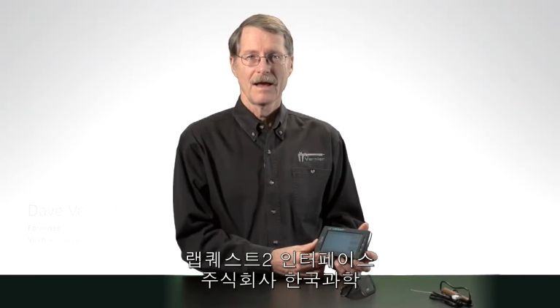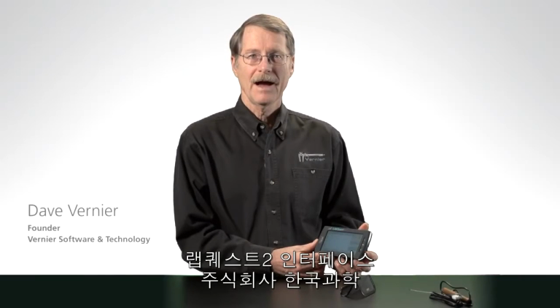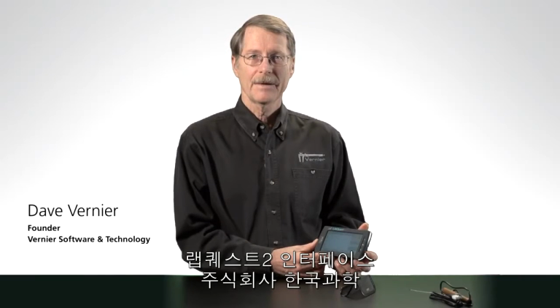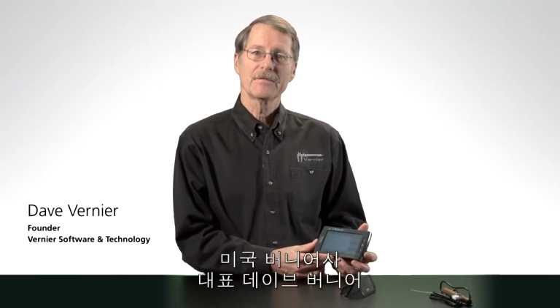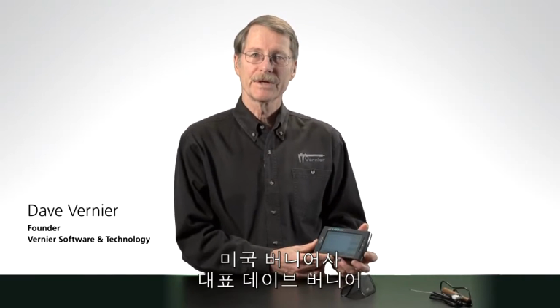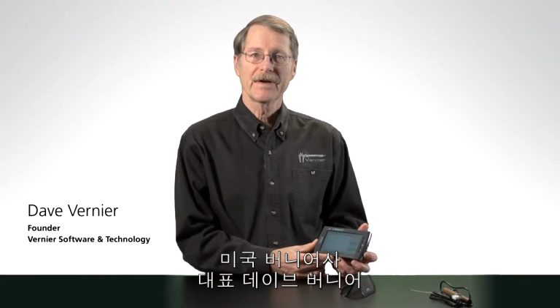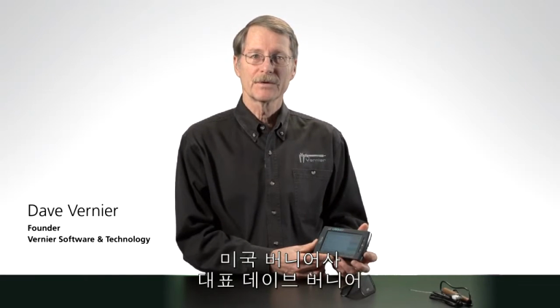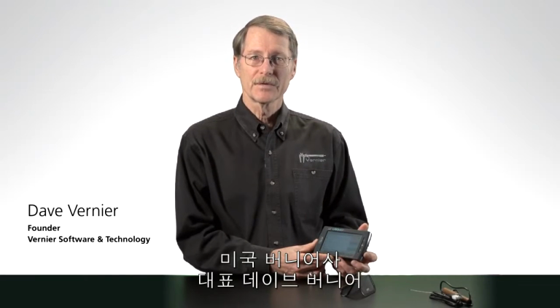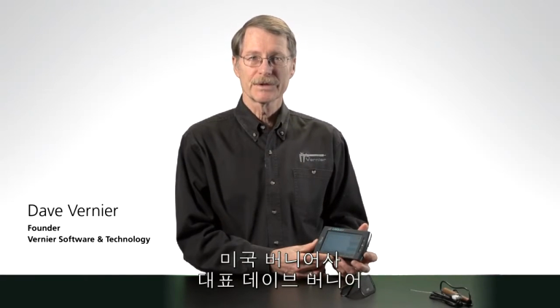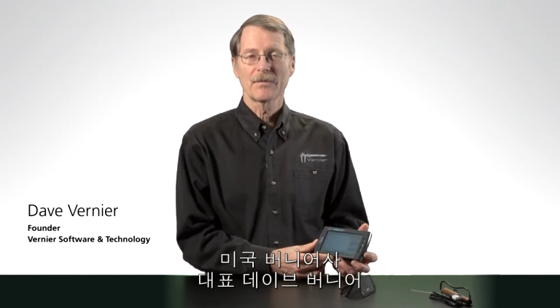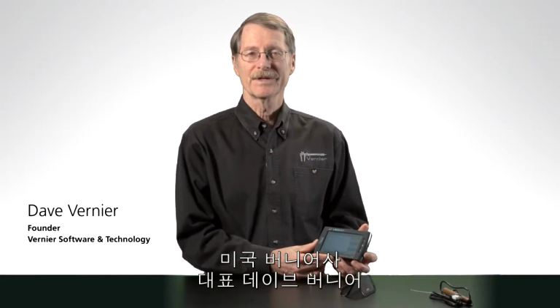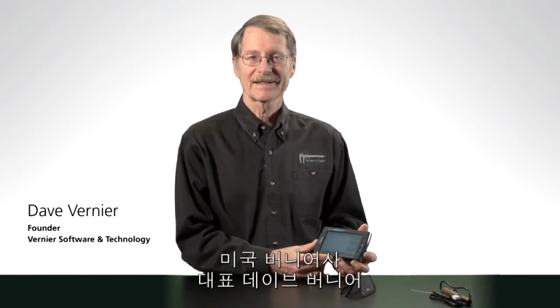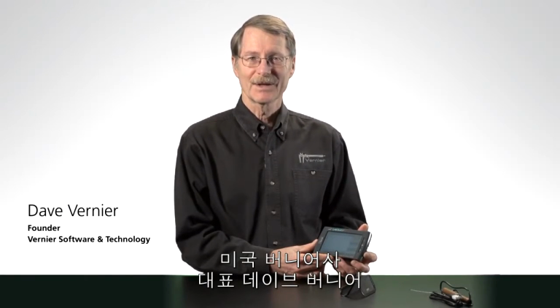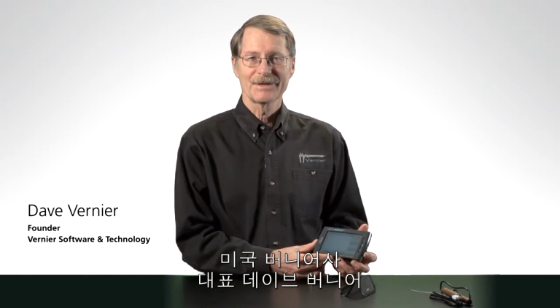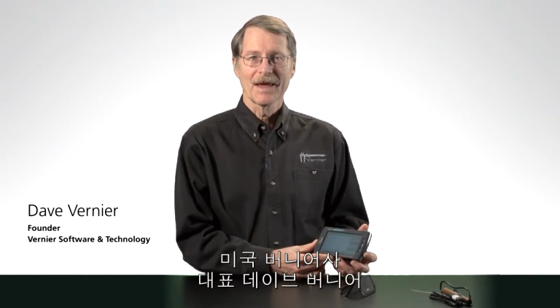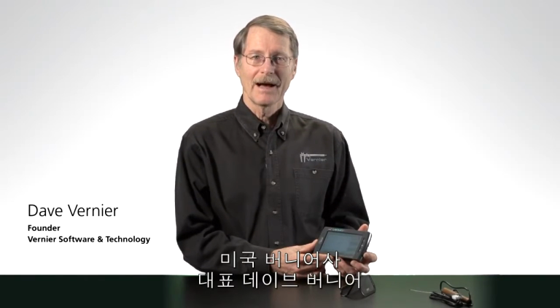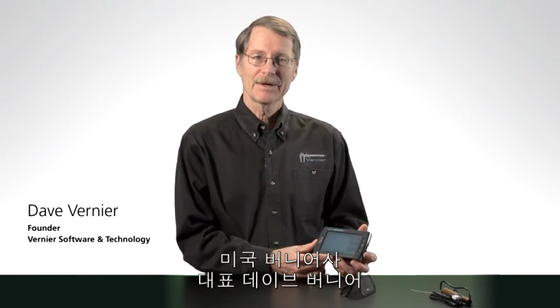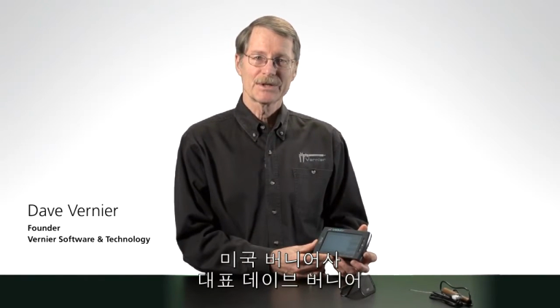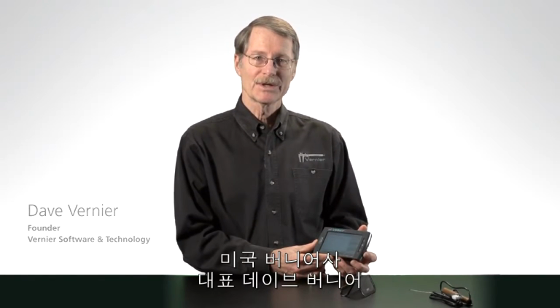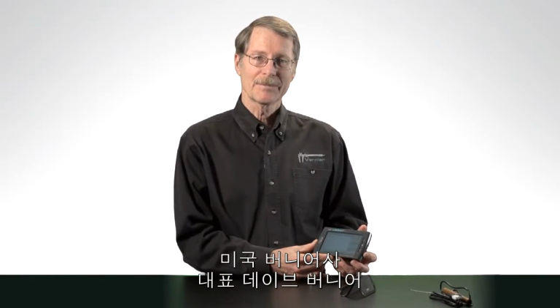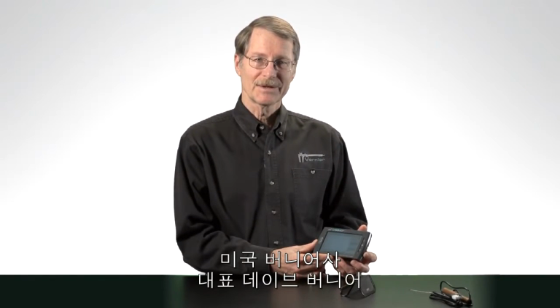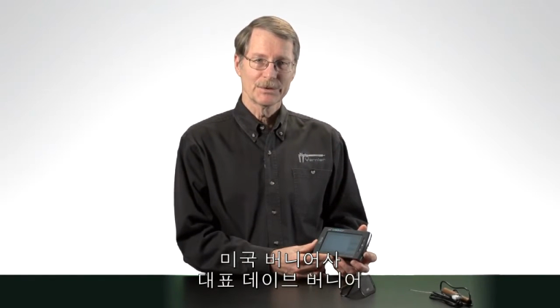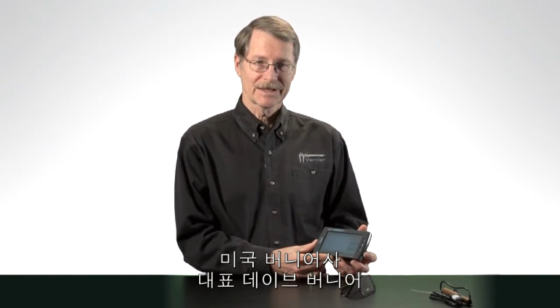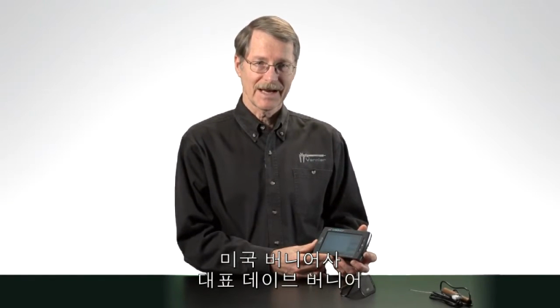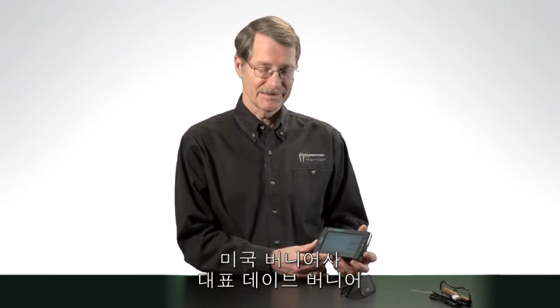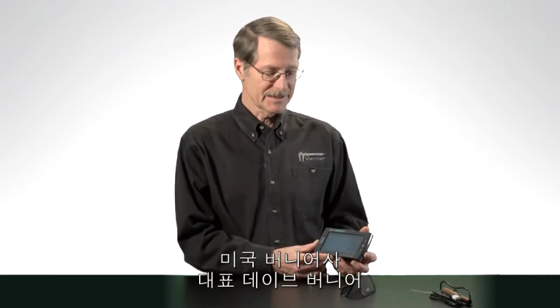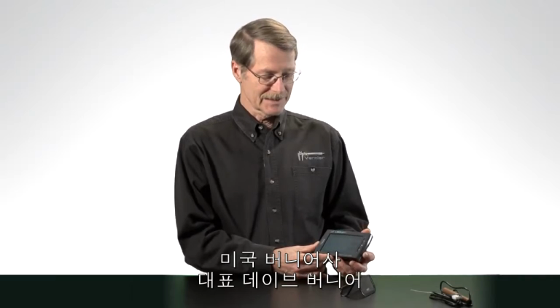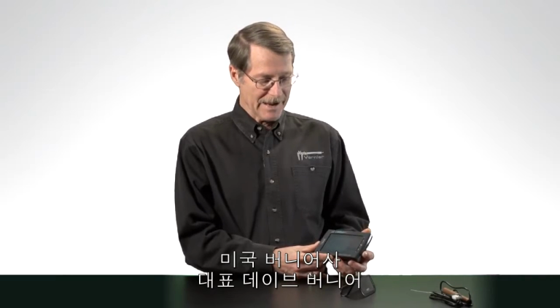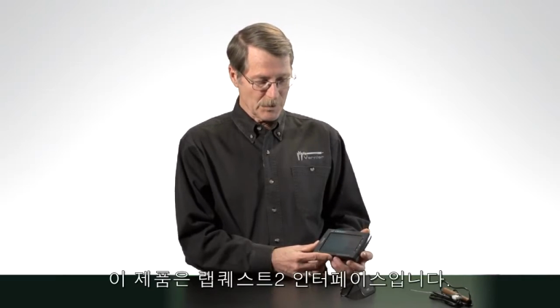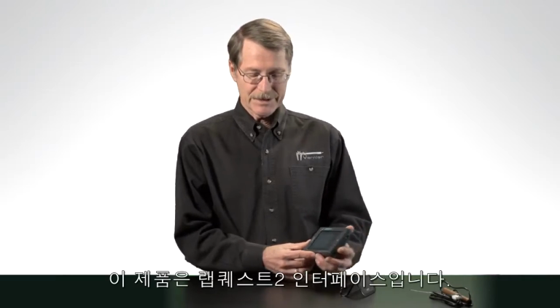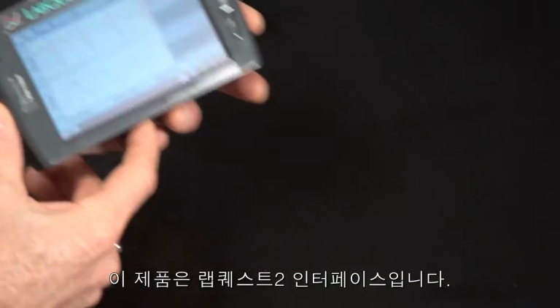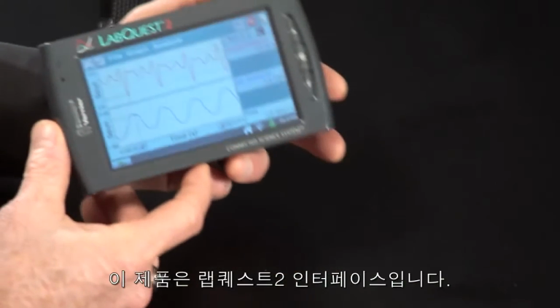Hi, I'm Dave Vernier, founder of Vernier Software and Technology. I'm here to show you something new and exciting. This is LabQuest 2.